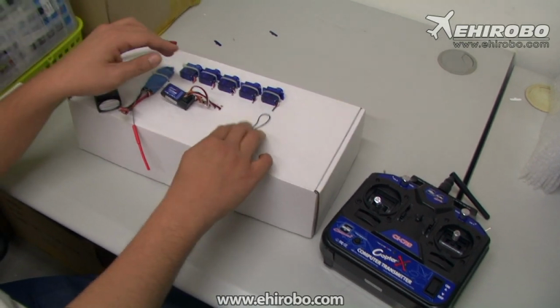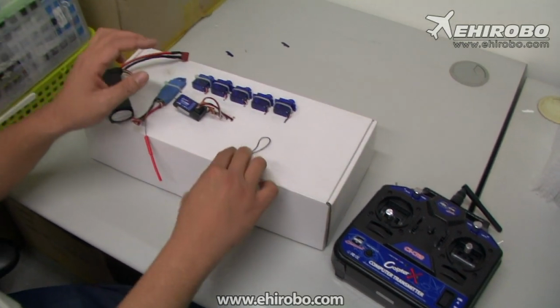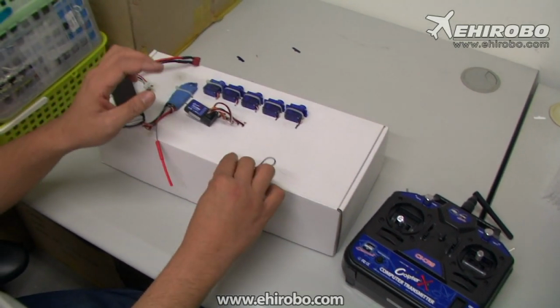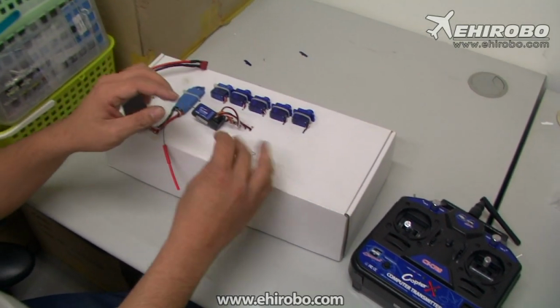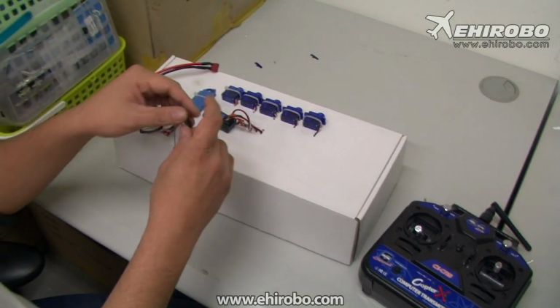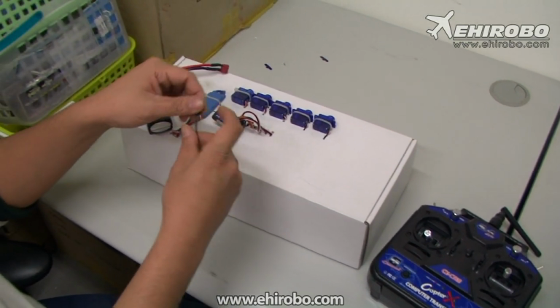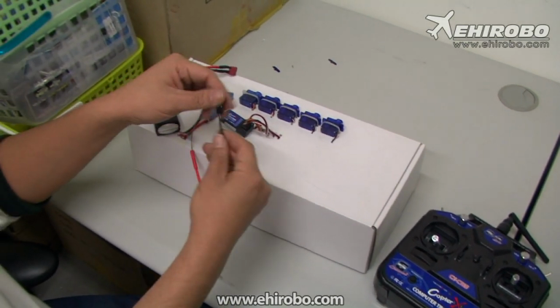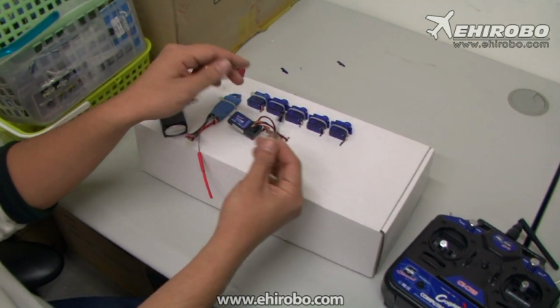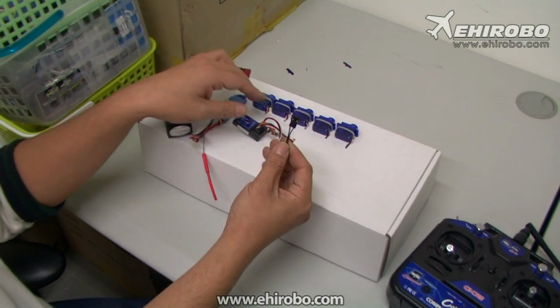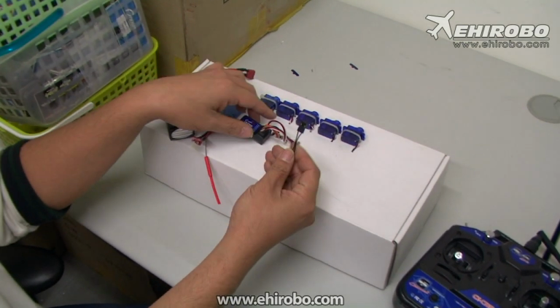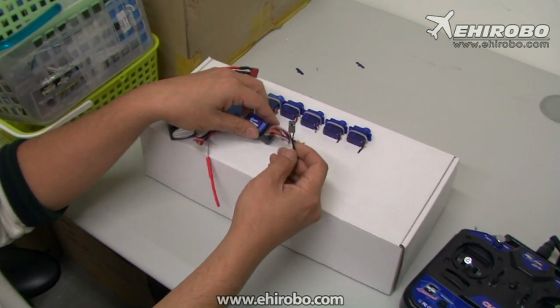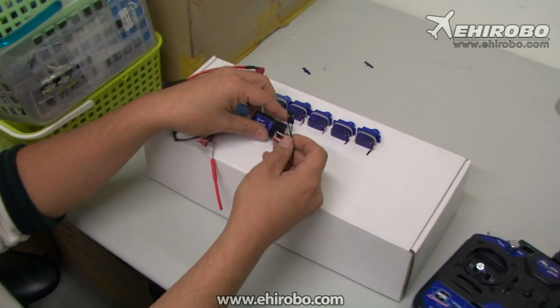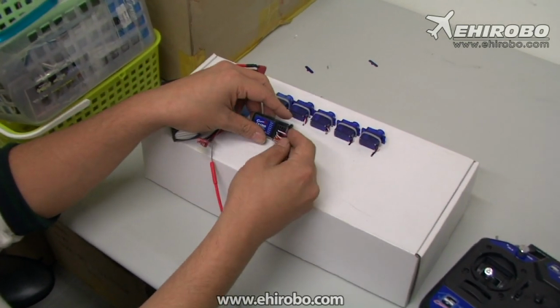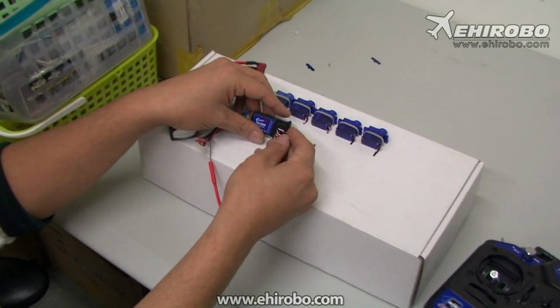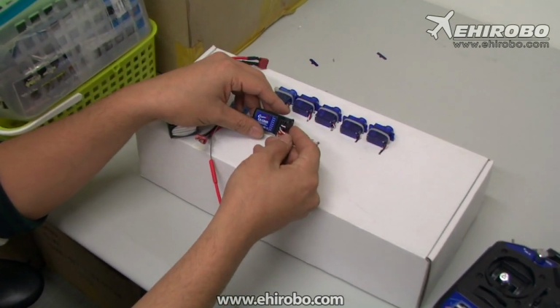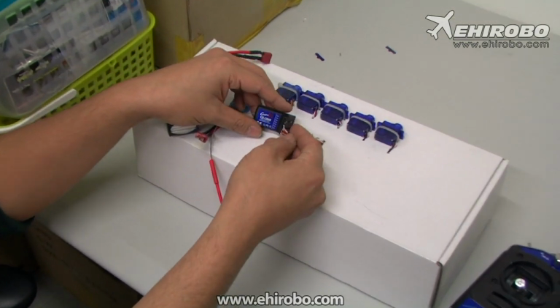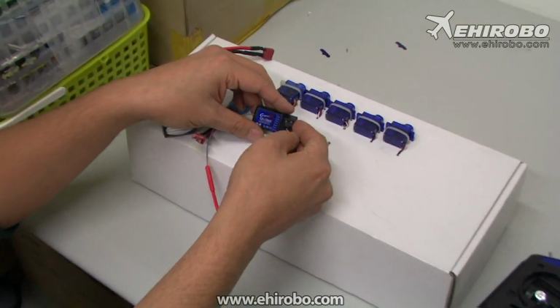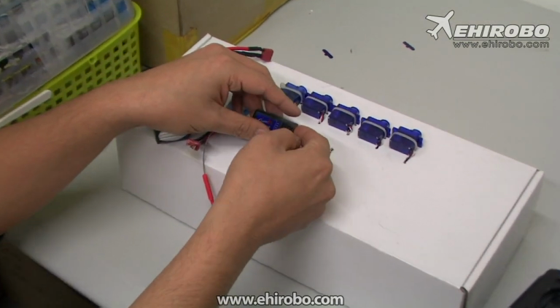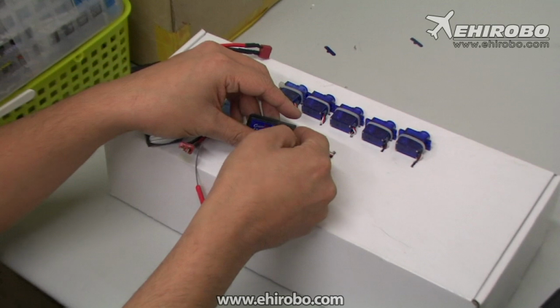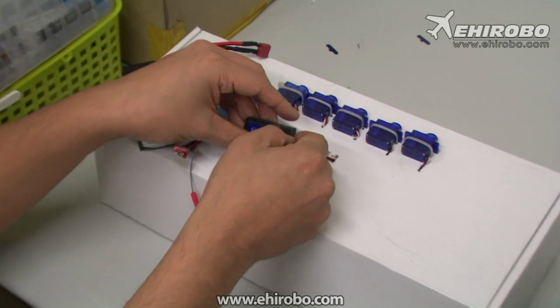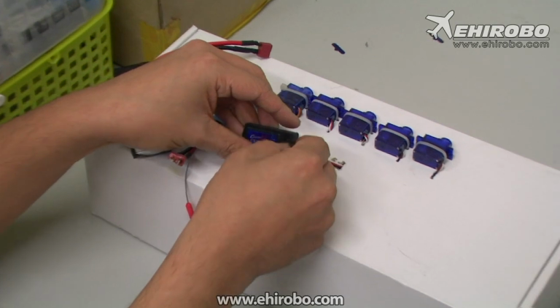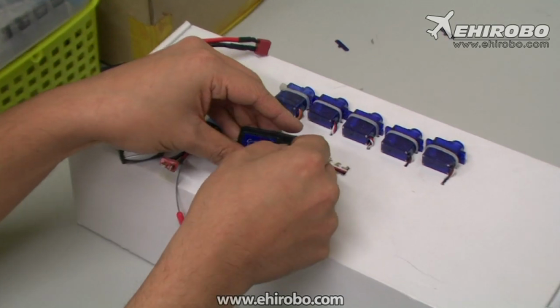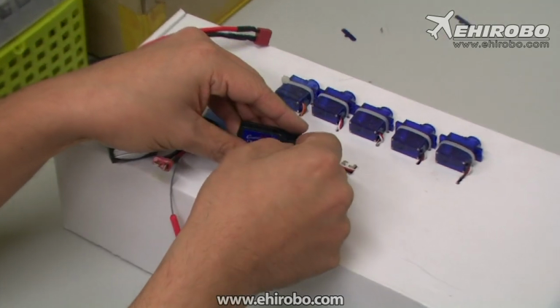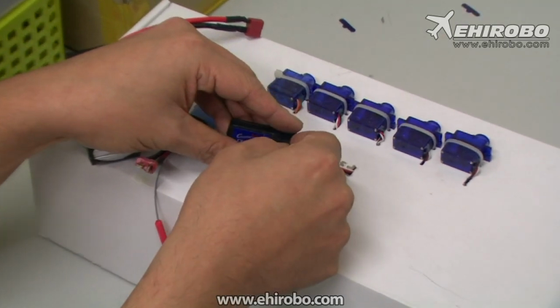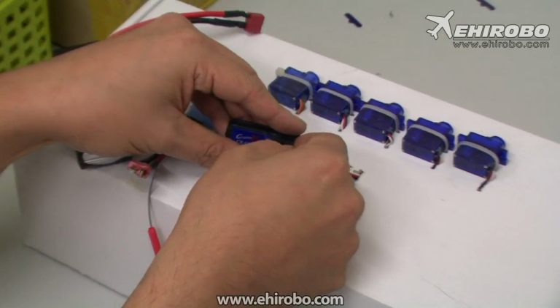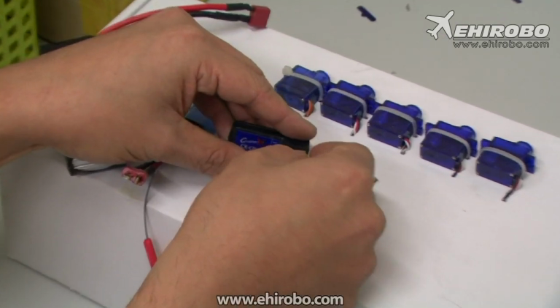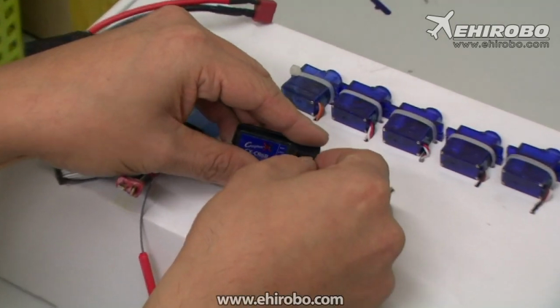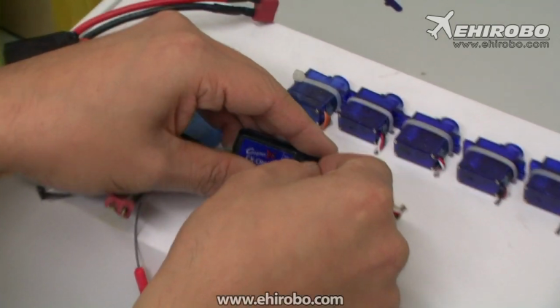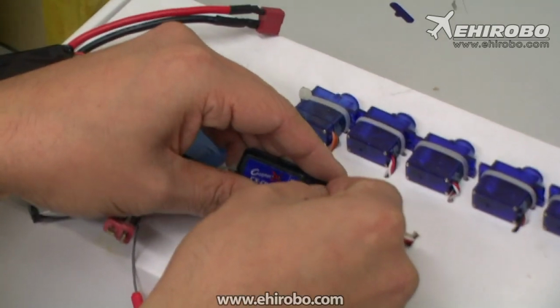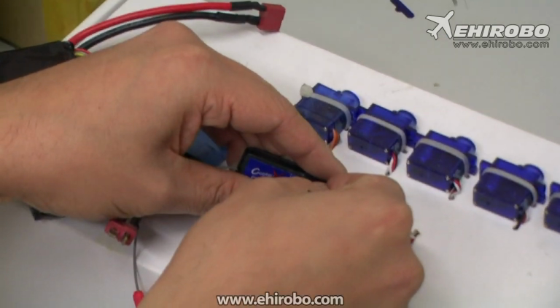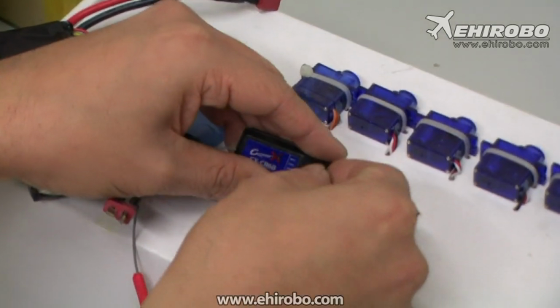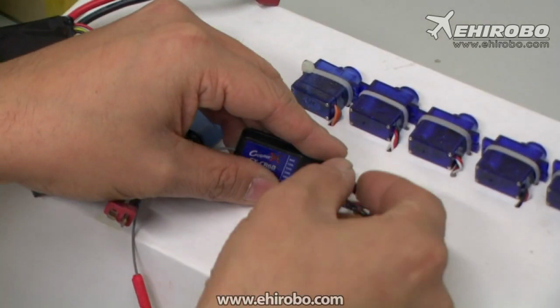First of all, insert the binding plug into the battery channel of the receiver, like that.